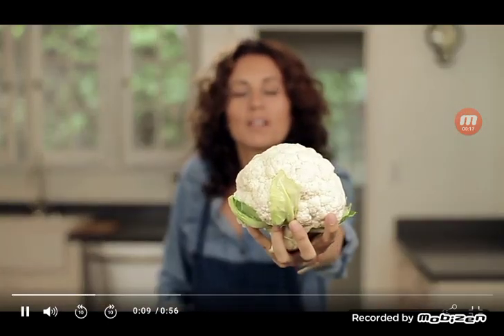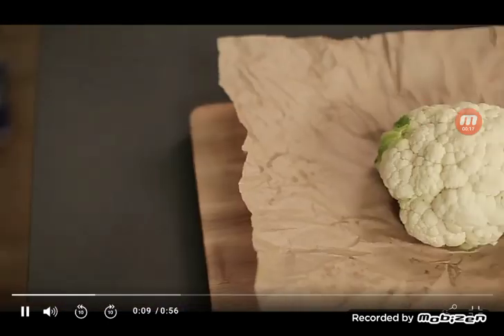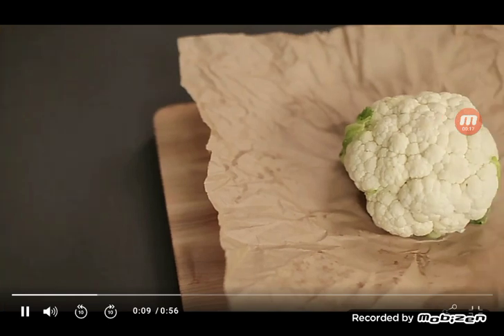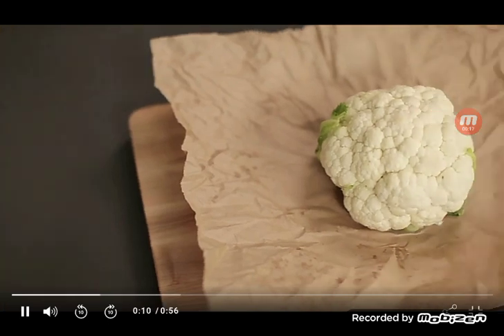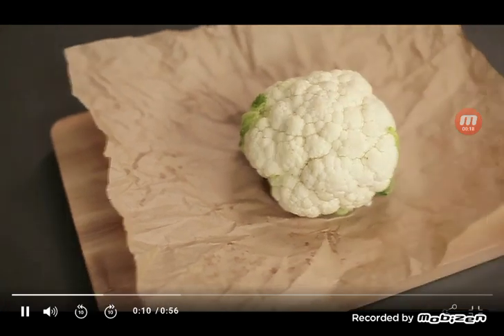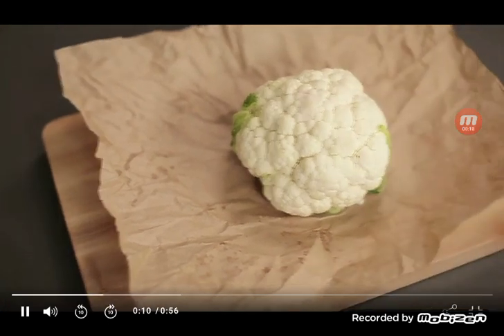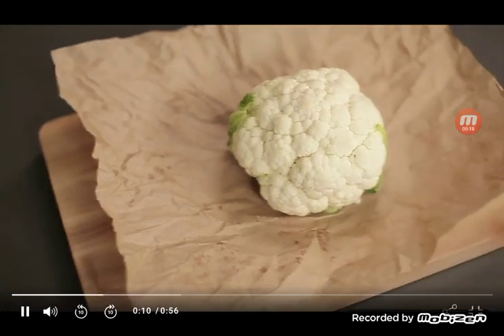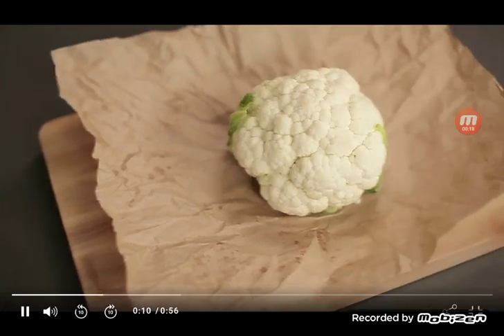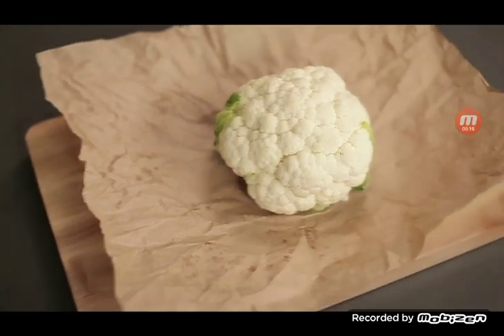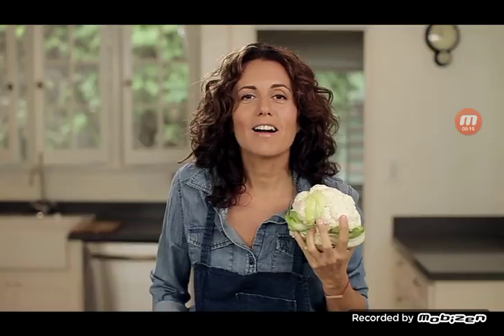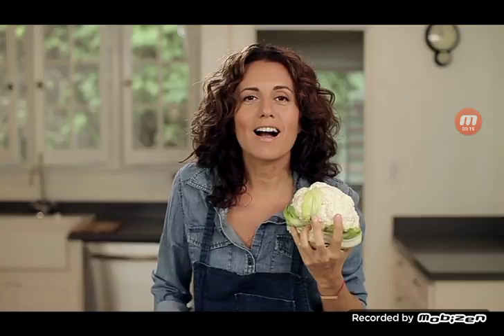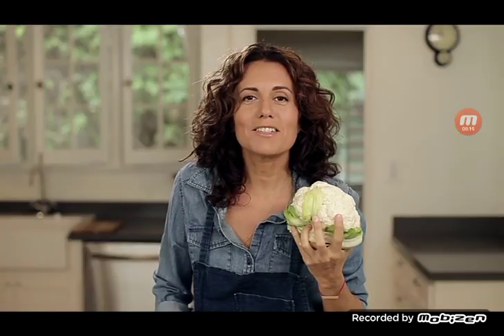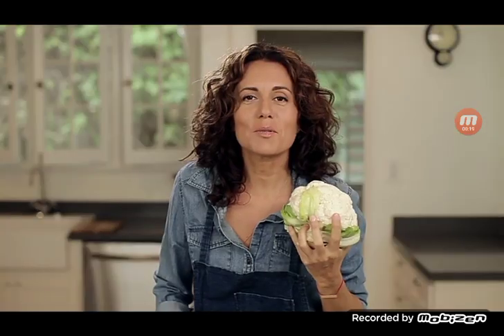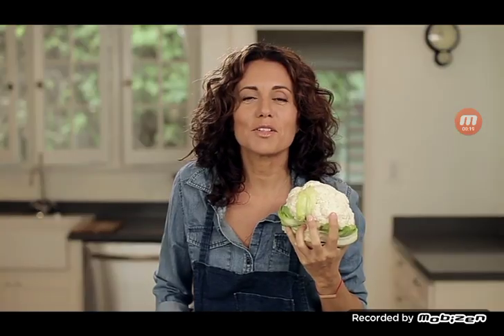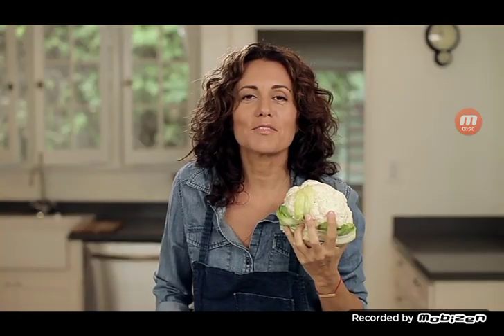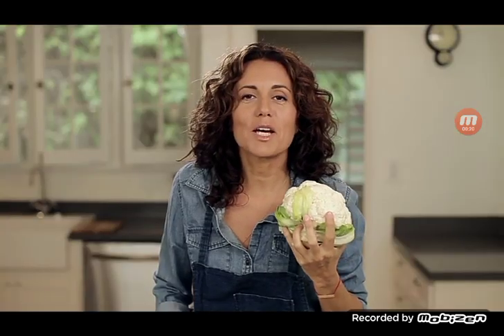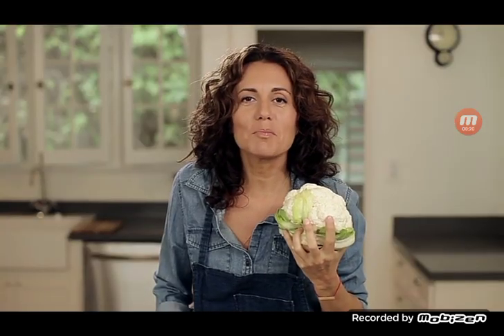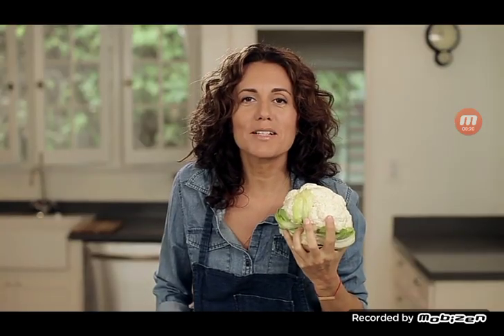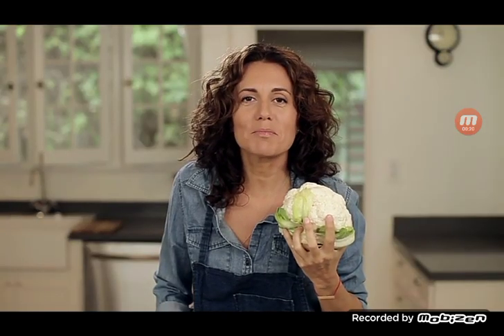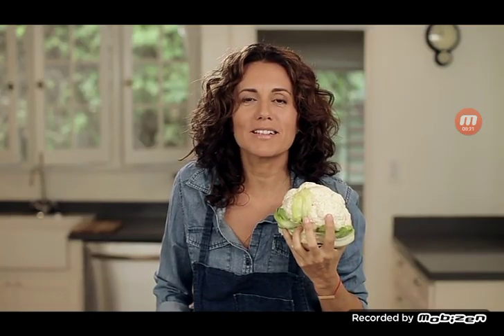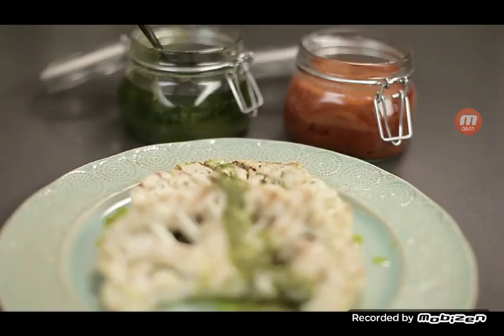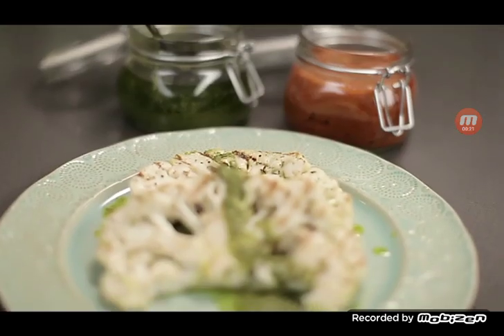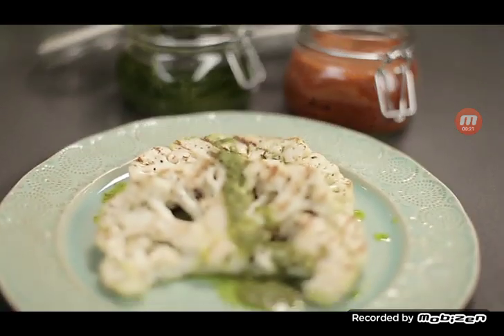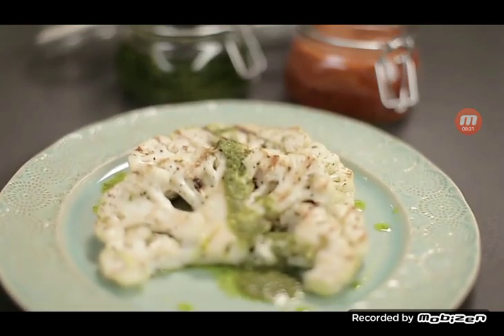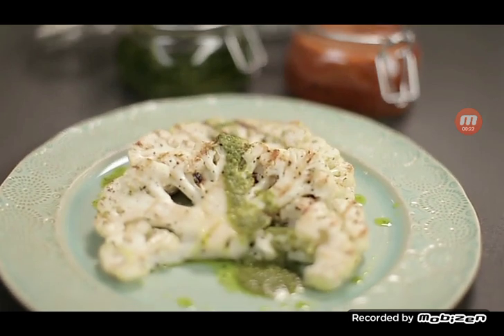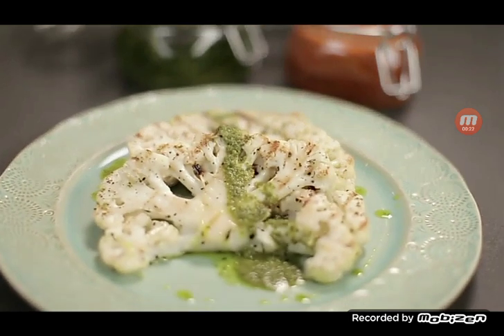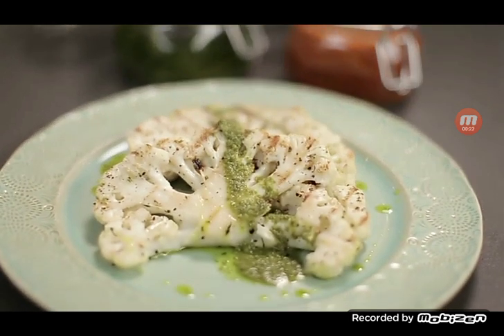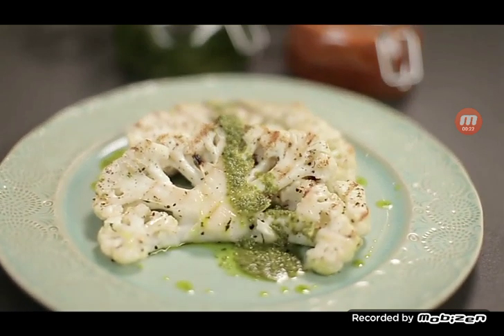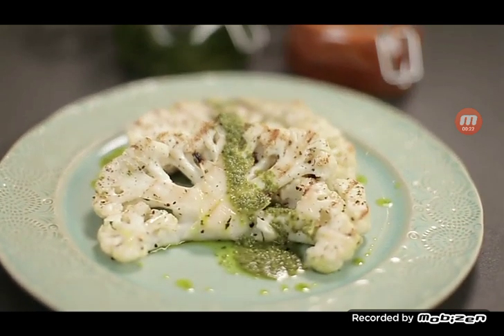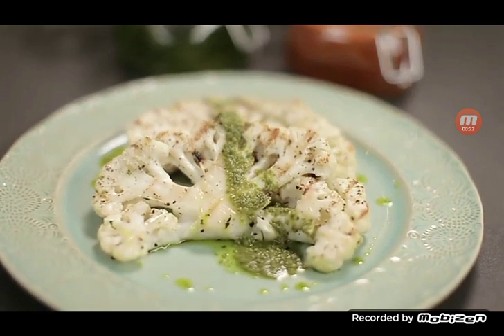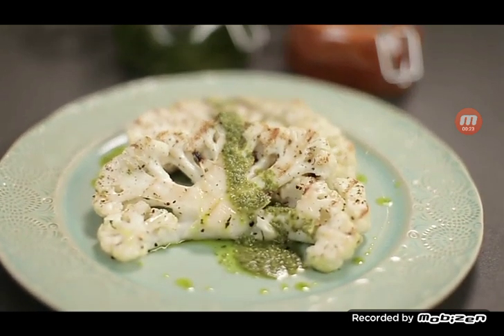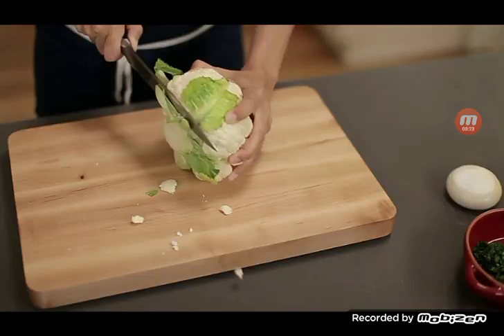Cauliflower. You see beige? I see a world of edible possibility. Let's grill some cauliflower steaks.